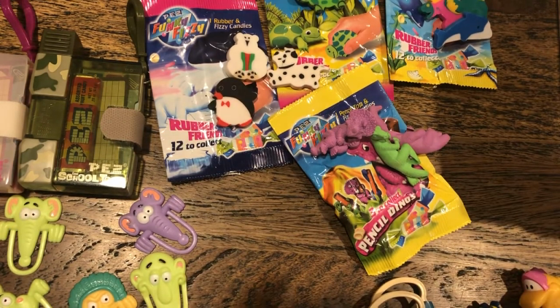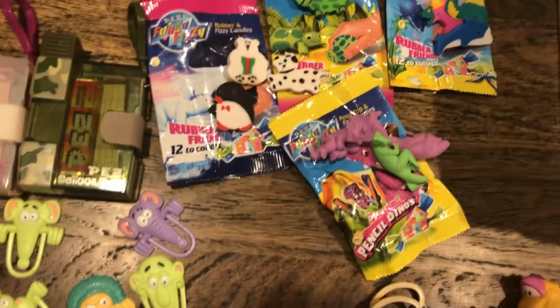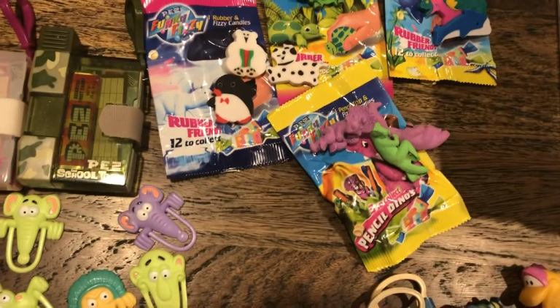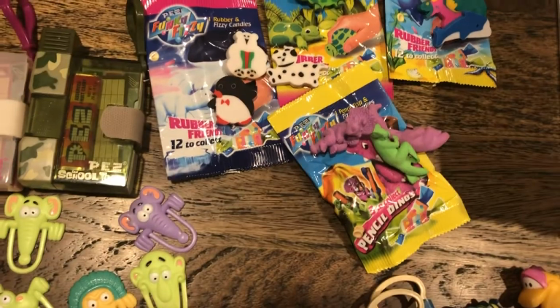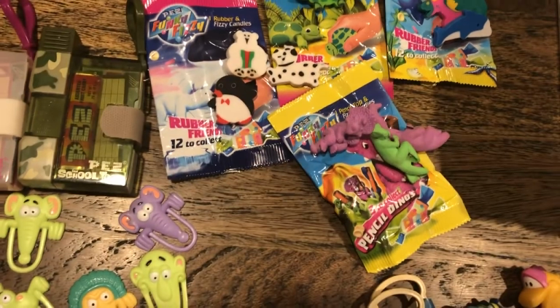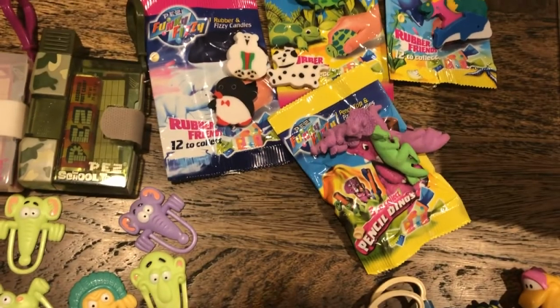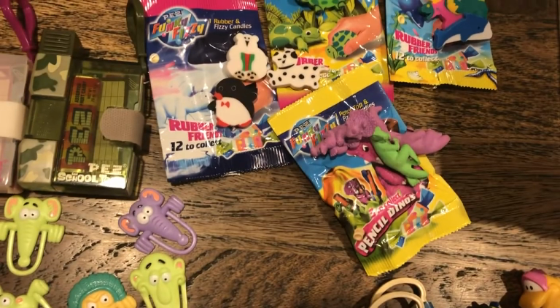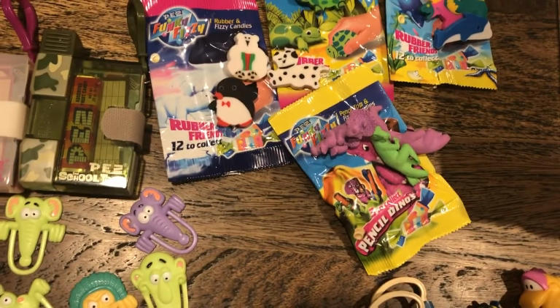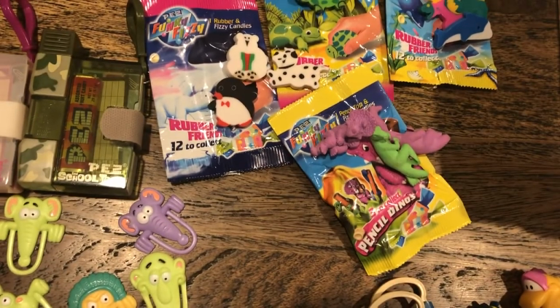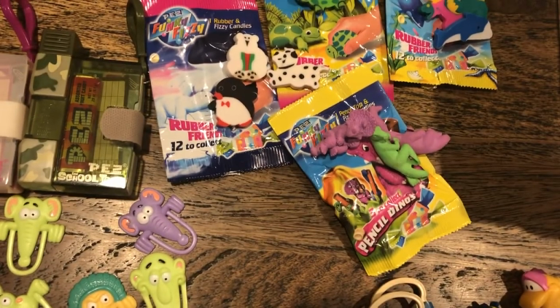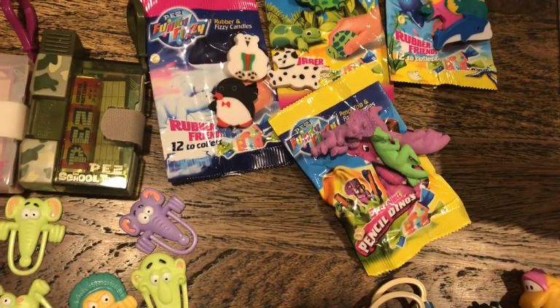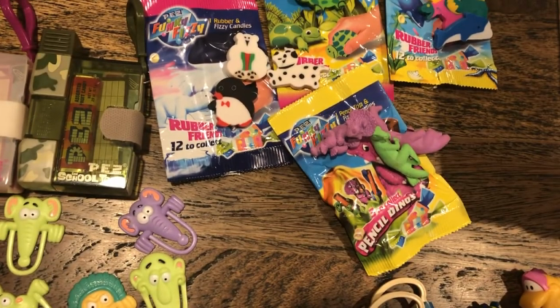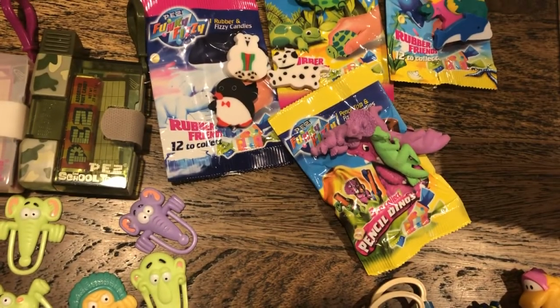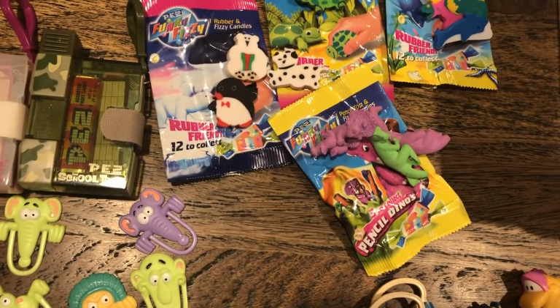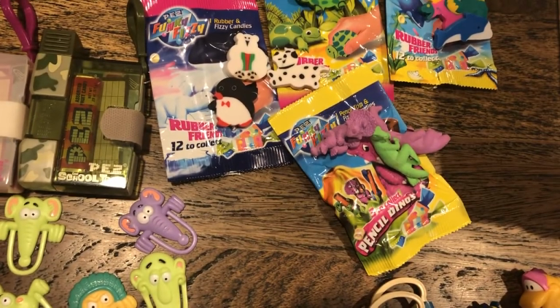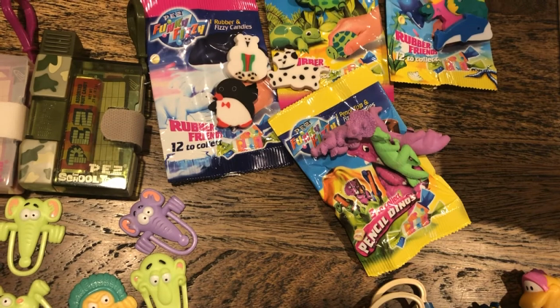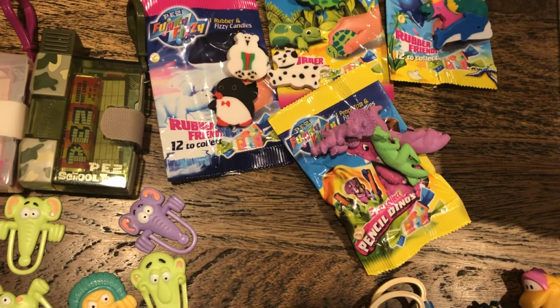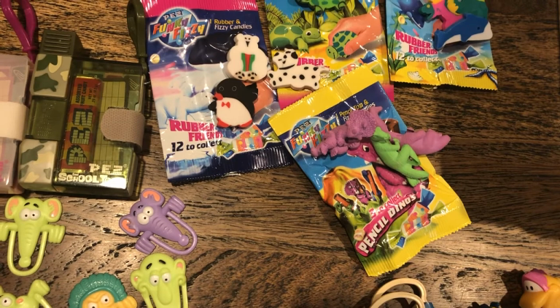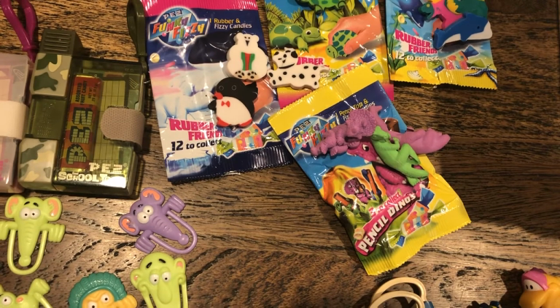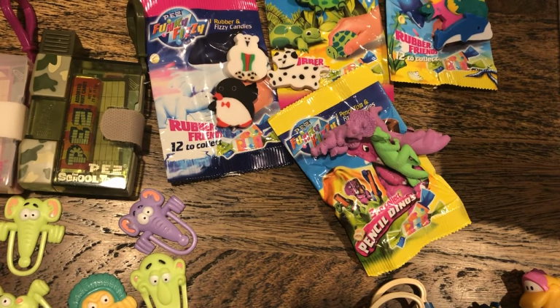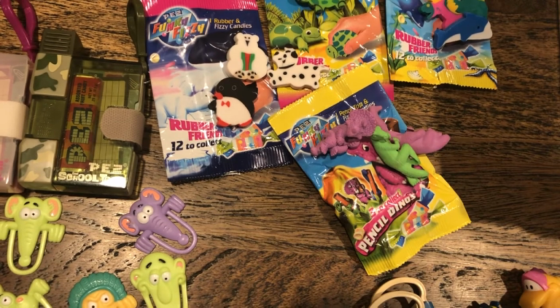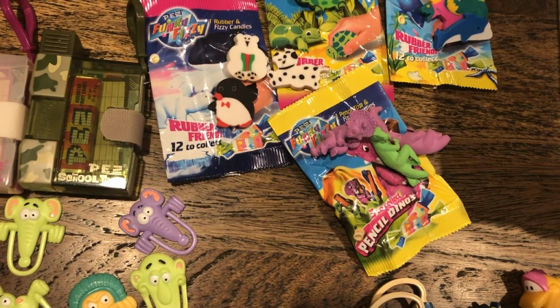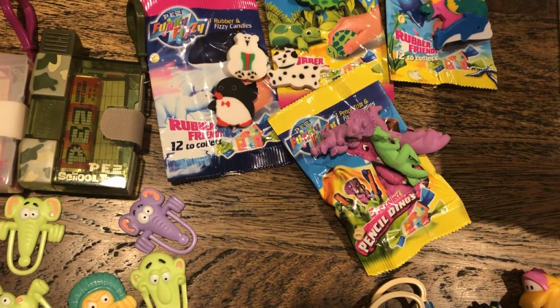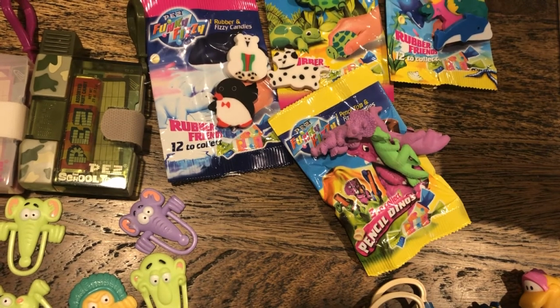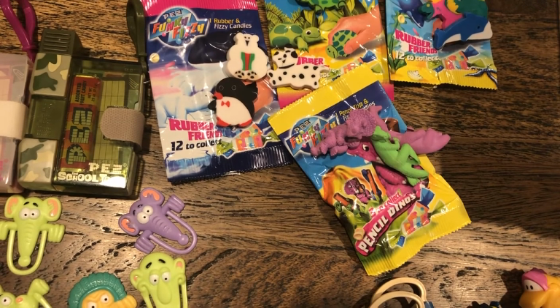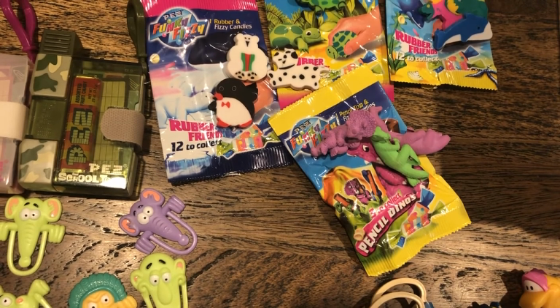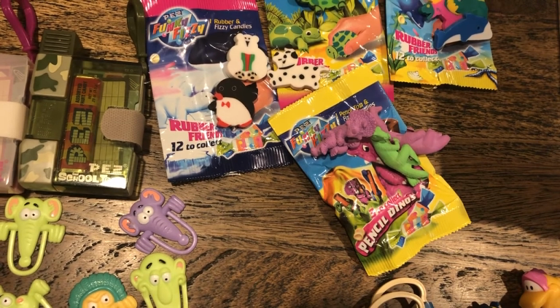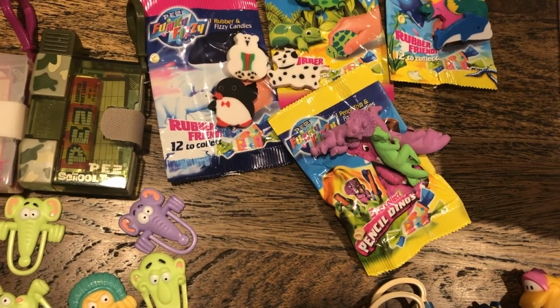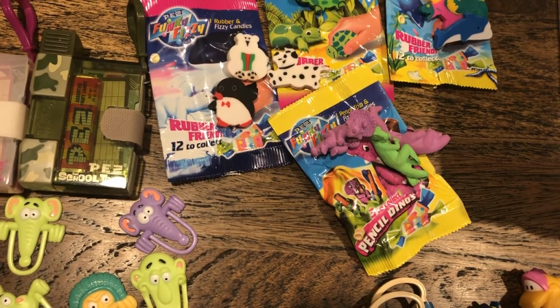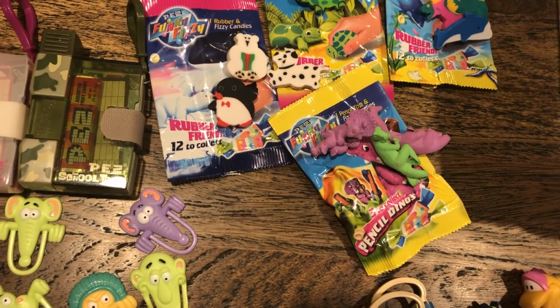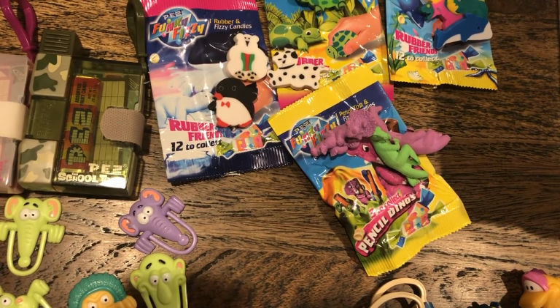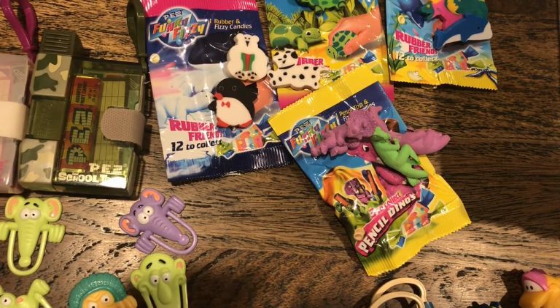I've got some other stuff here on the table but we'll do that in a different video. Happy back to school, everybody!